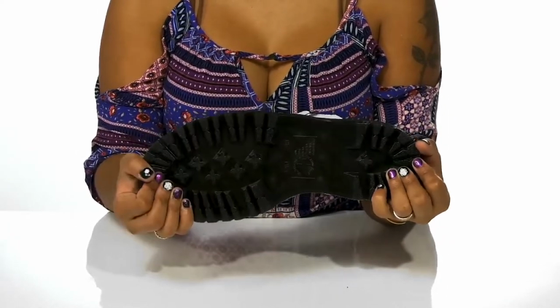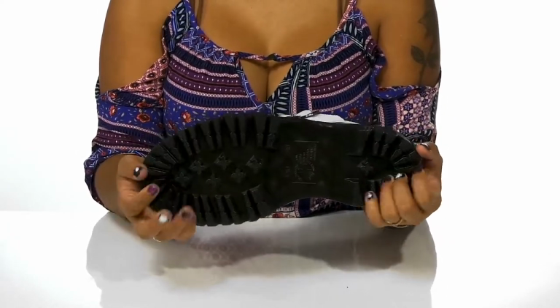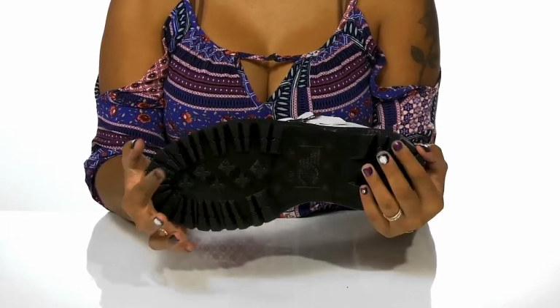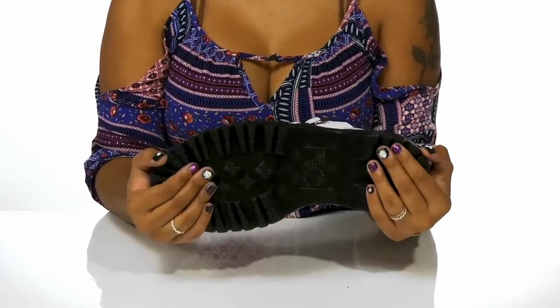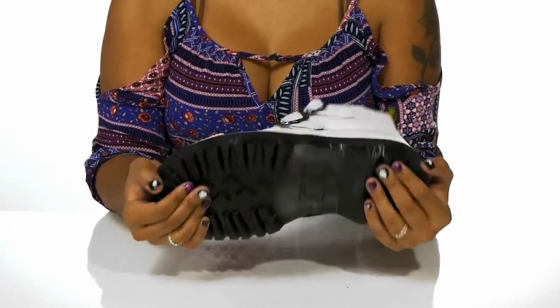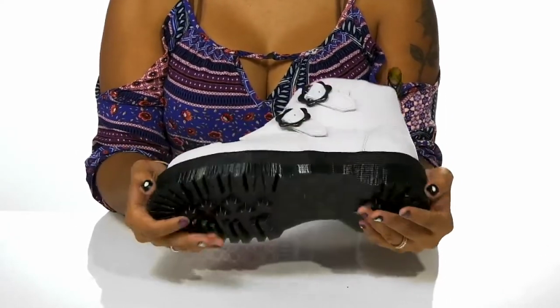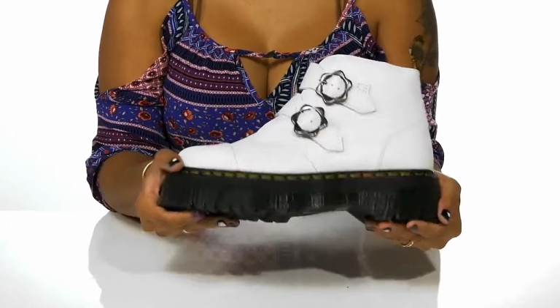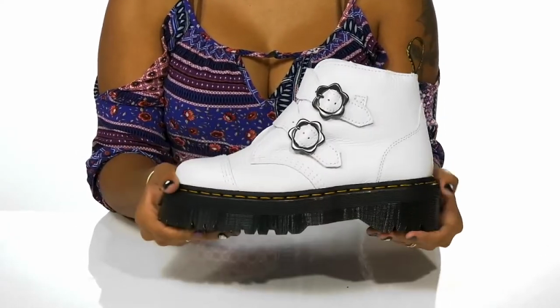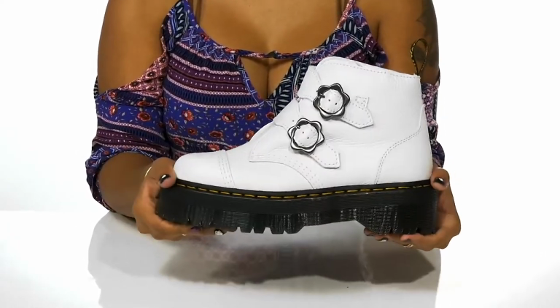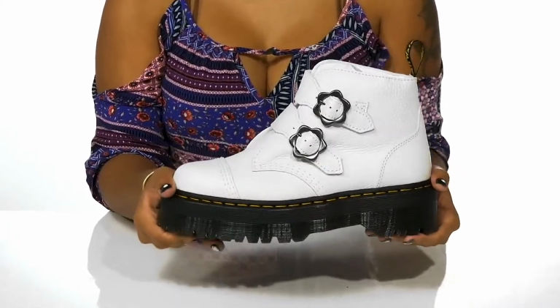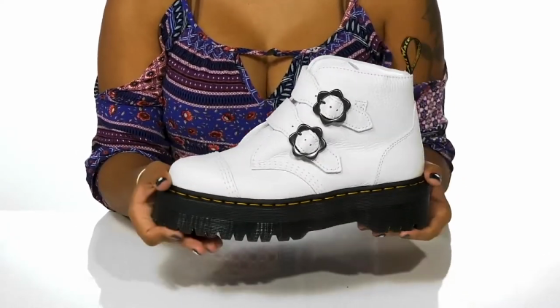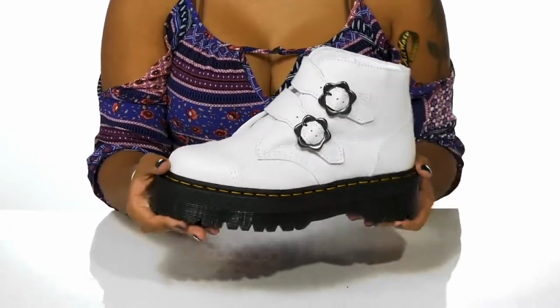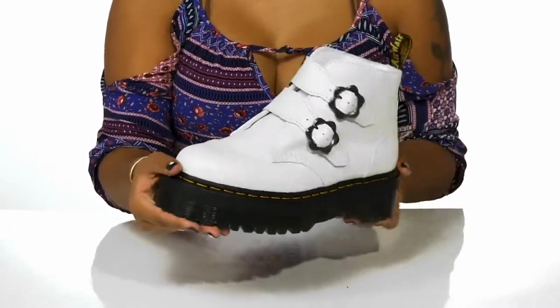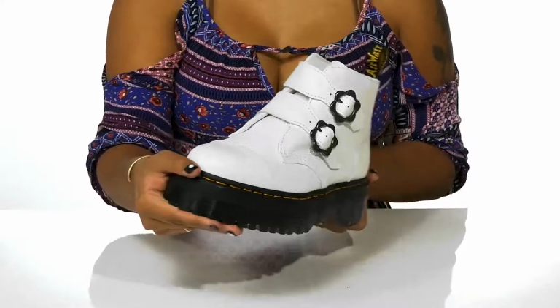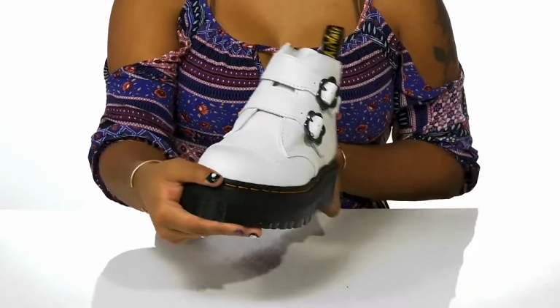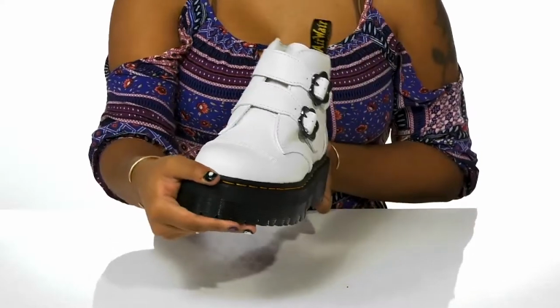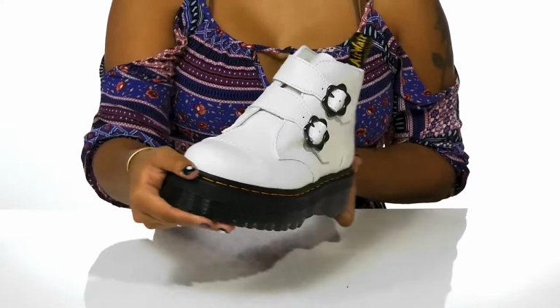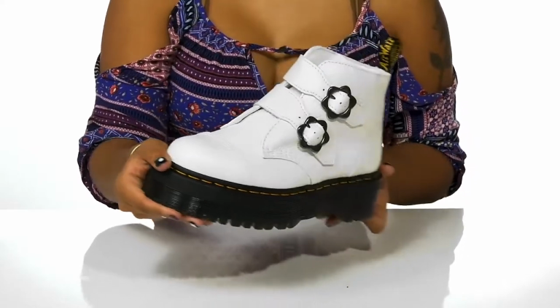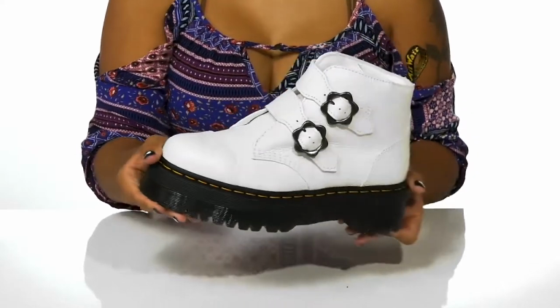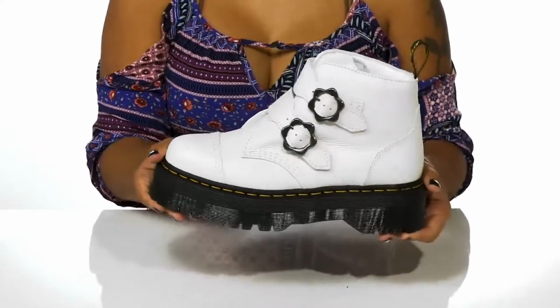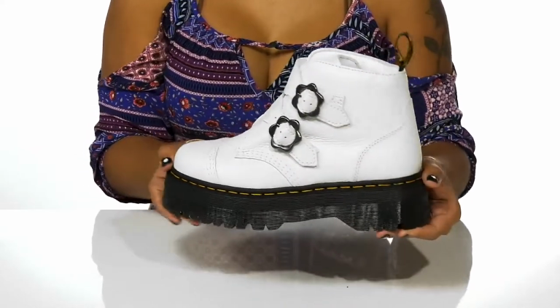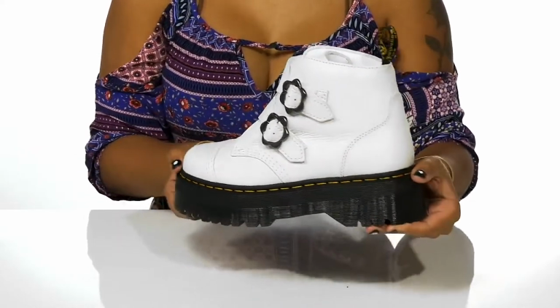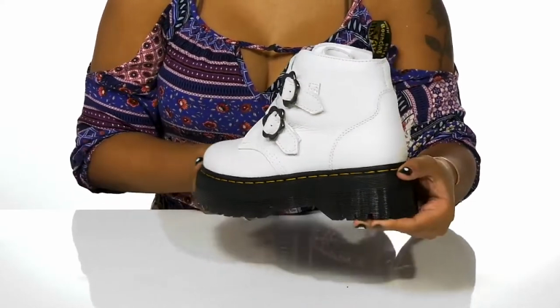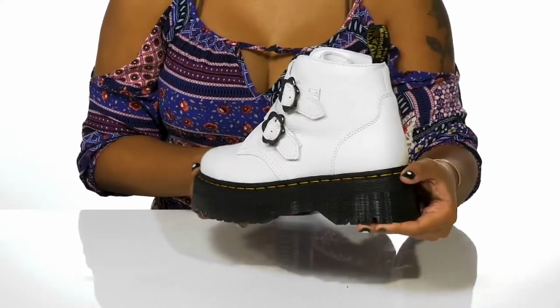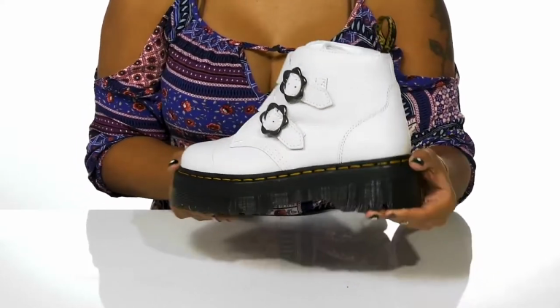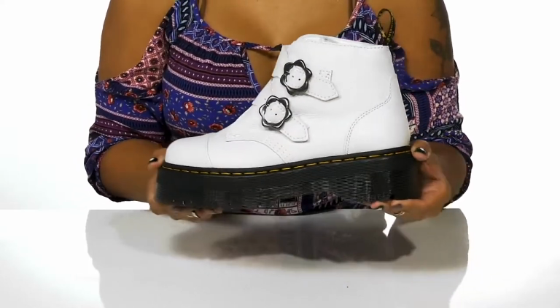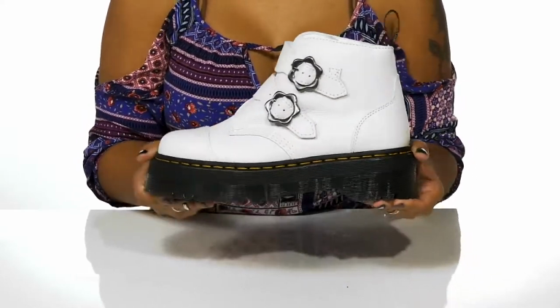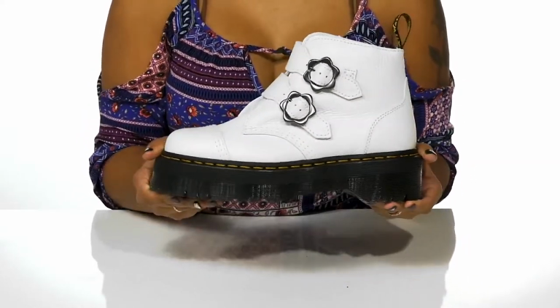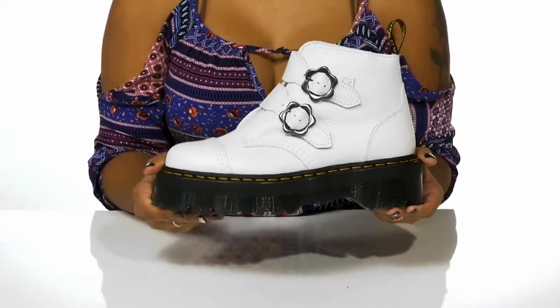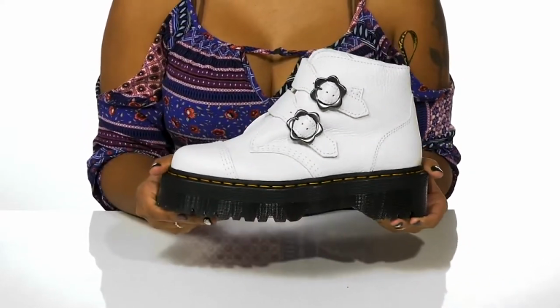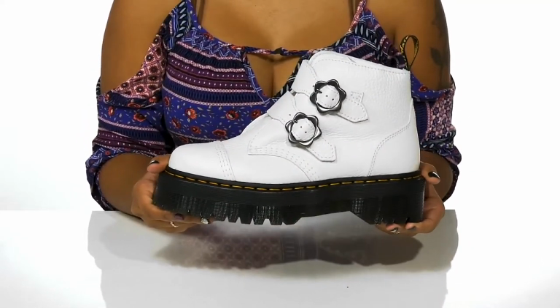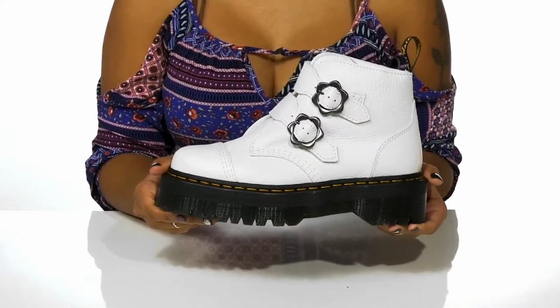You'll also find that the outsole is very well textured and has lots of lugs to give you added grip. I'd pair these with a beautiful floral dress for a nice alternative look this season.